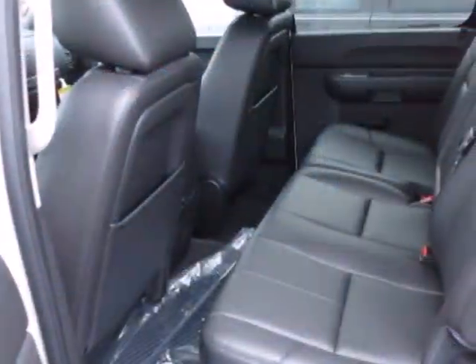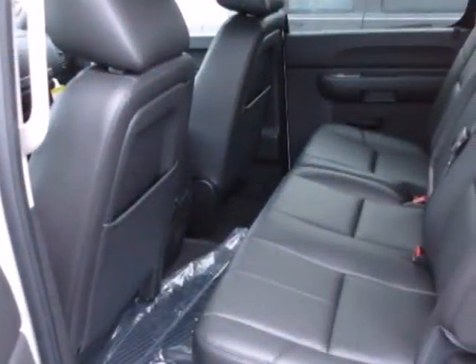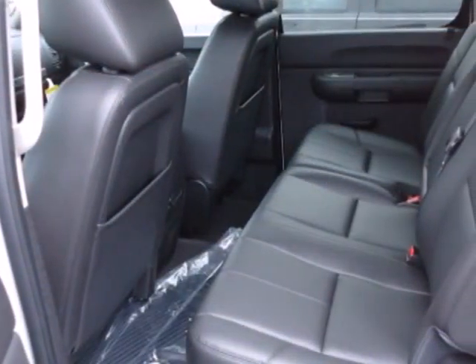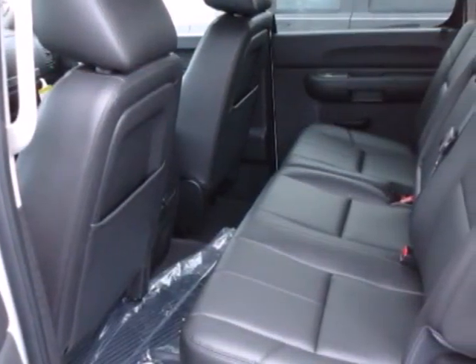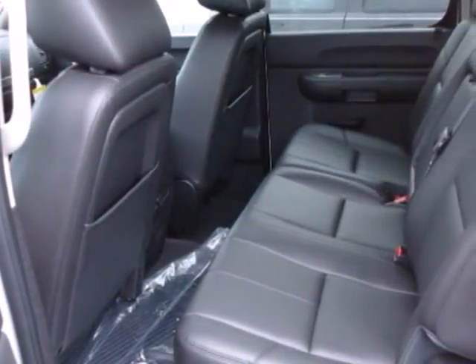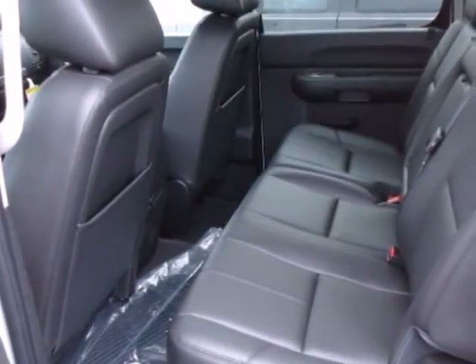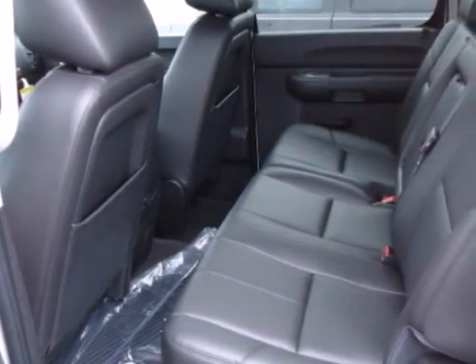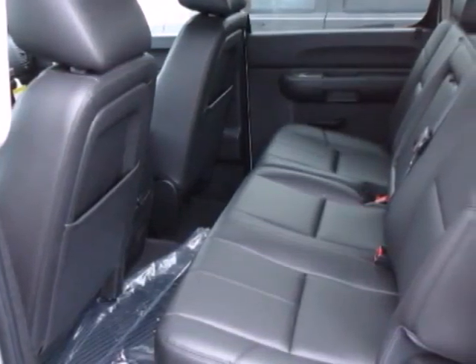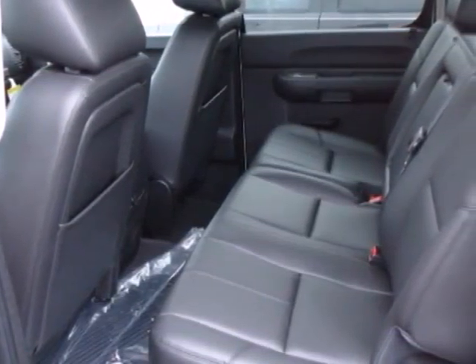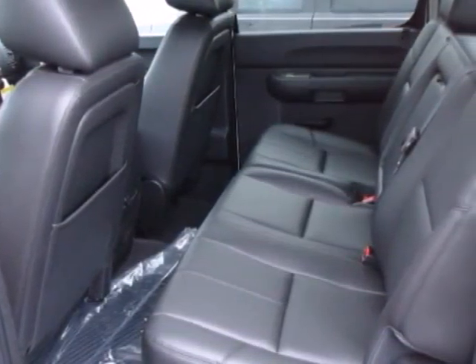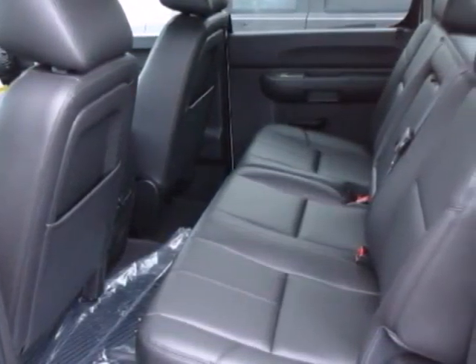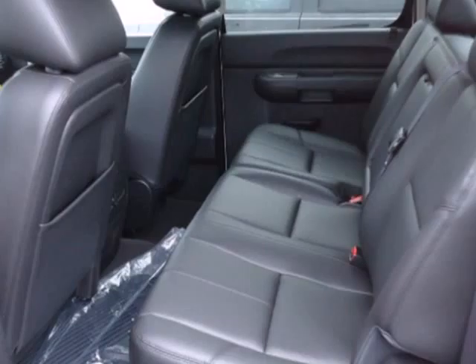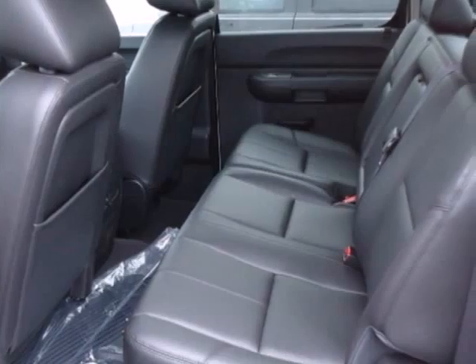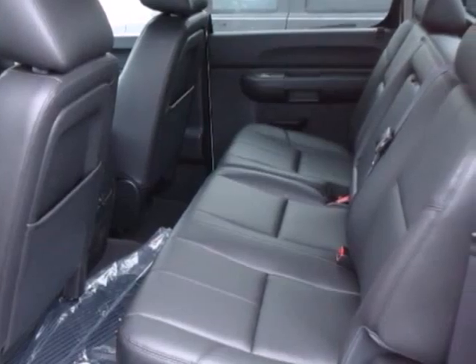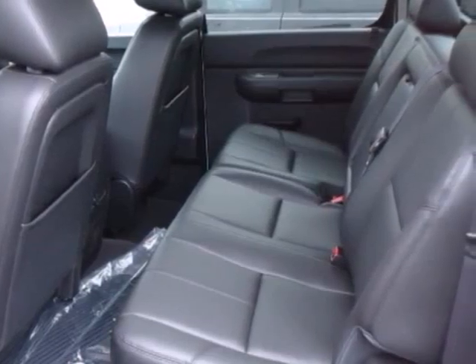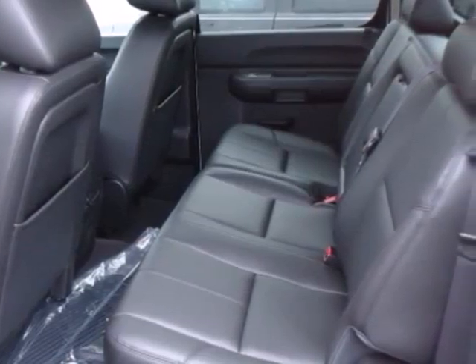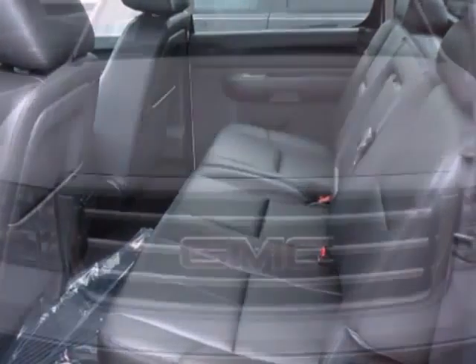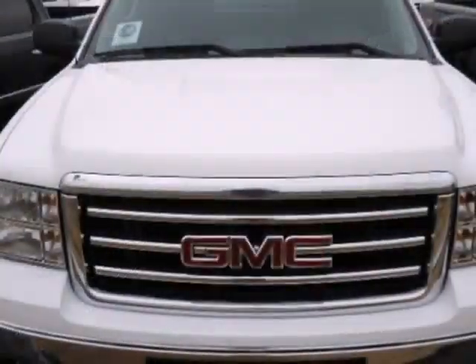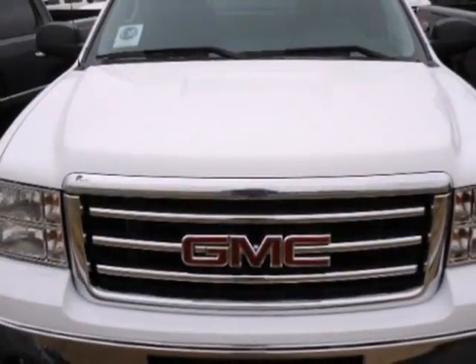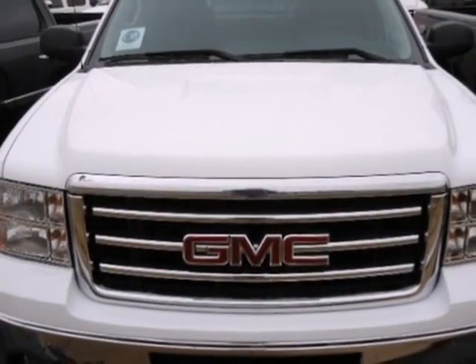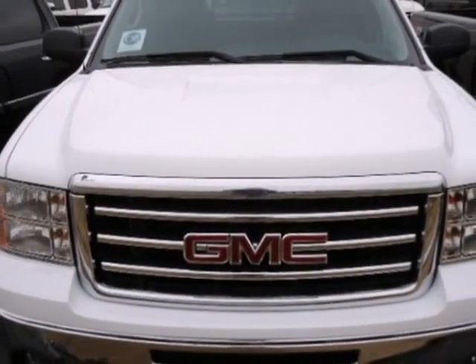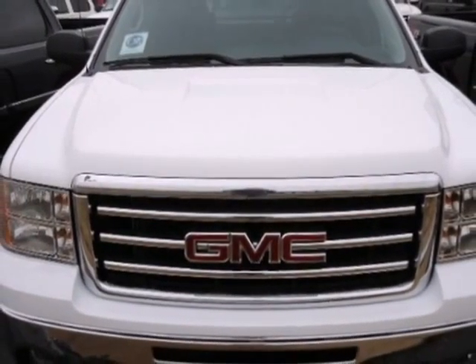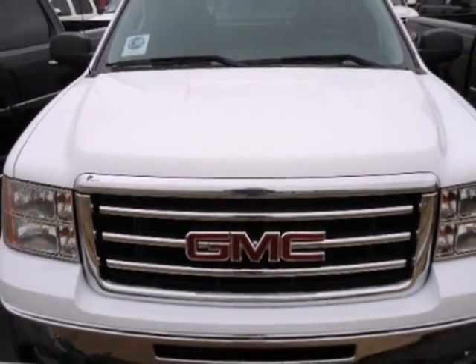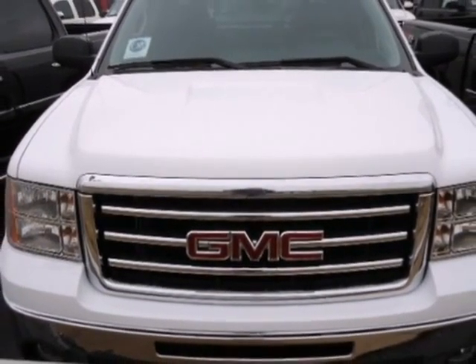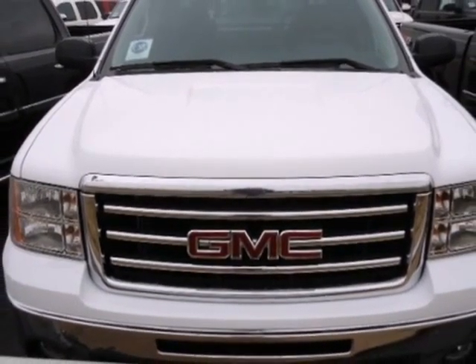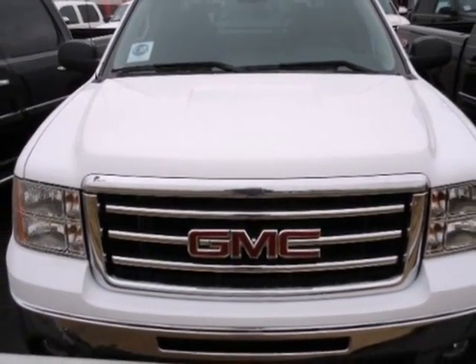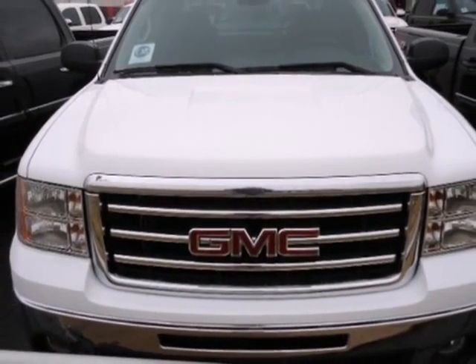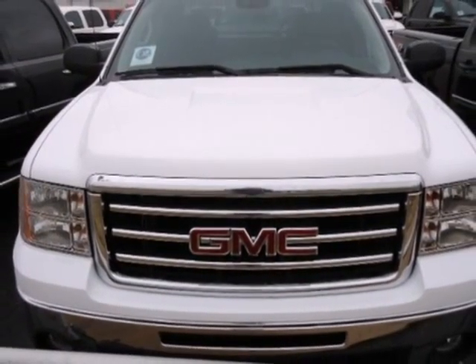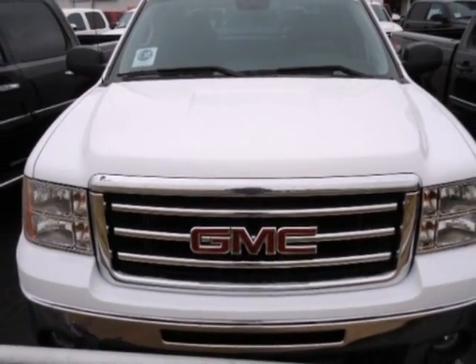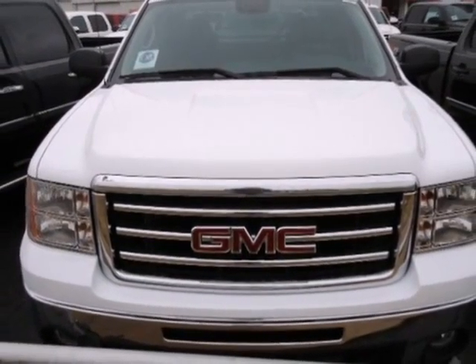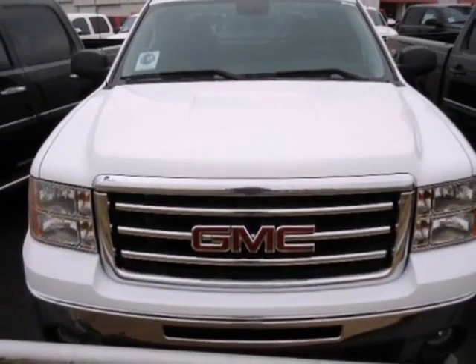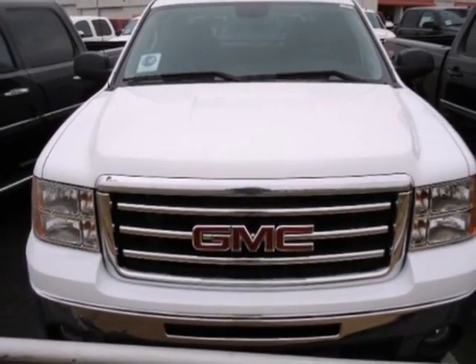With its rugged chassis and superb handling, this truck is a must see and a must drive. Experience it for yourself today.